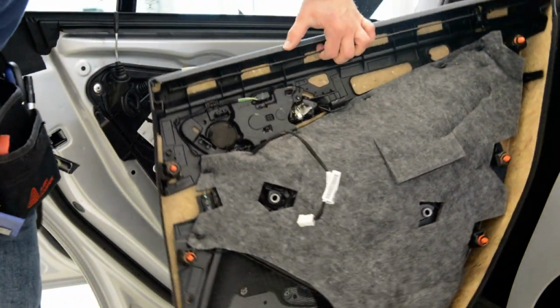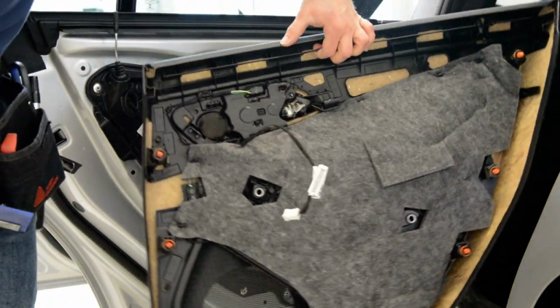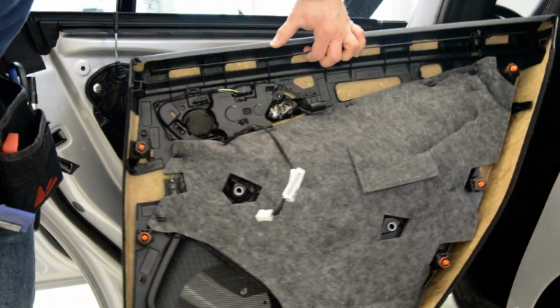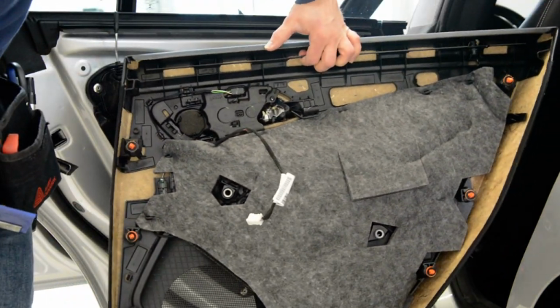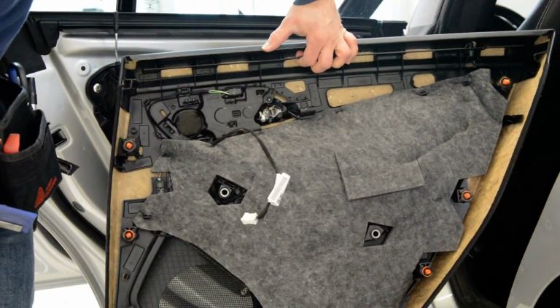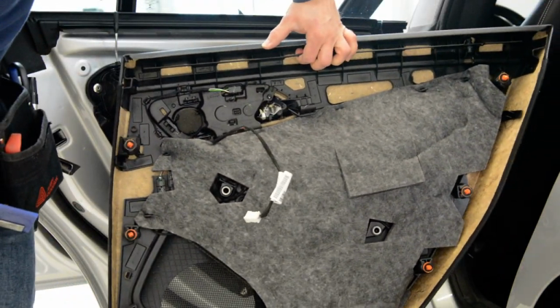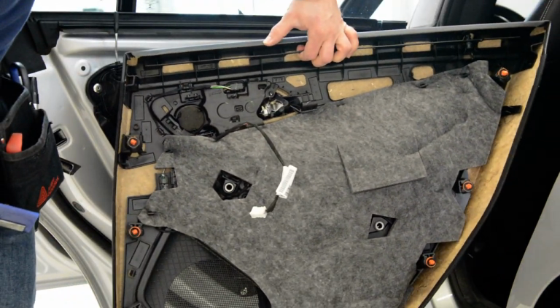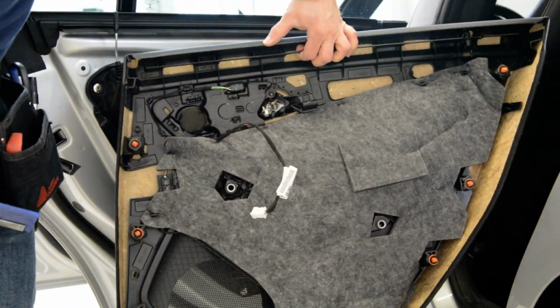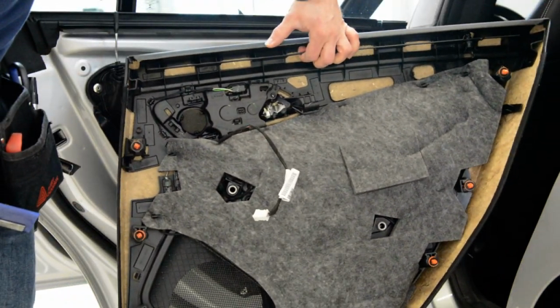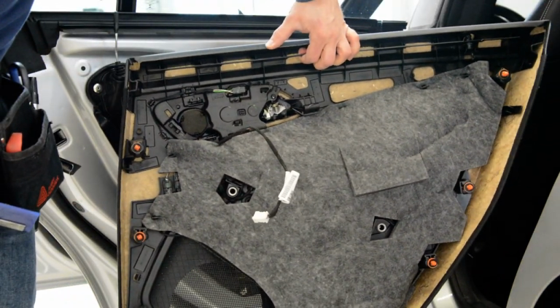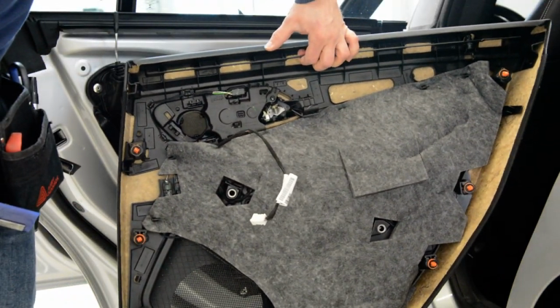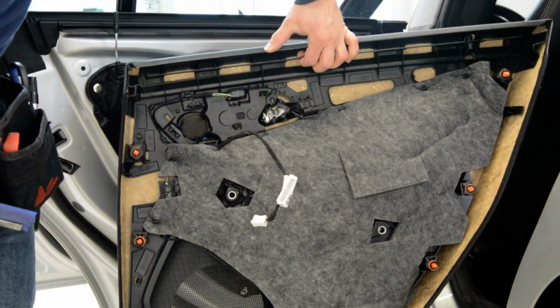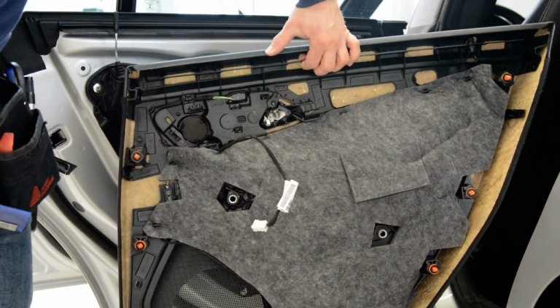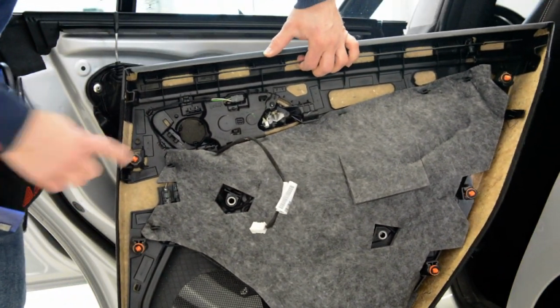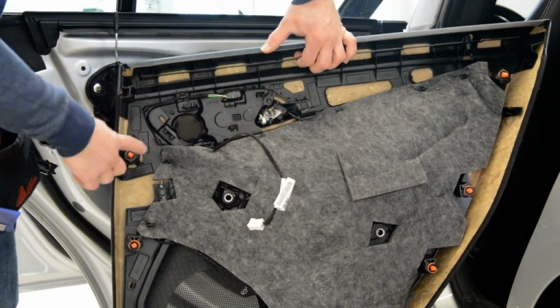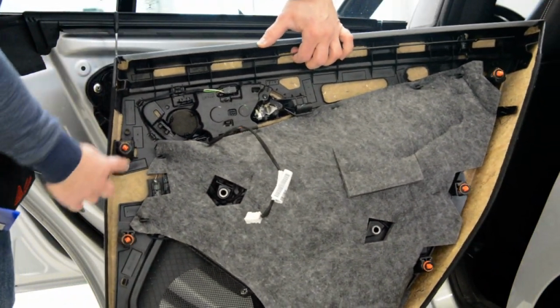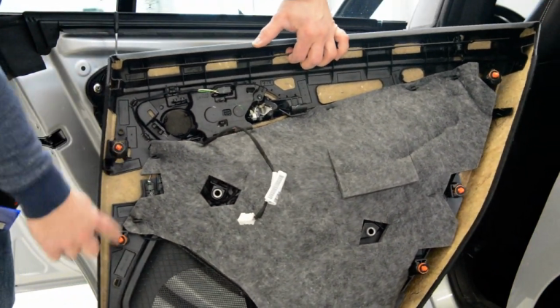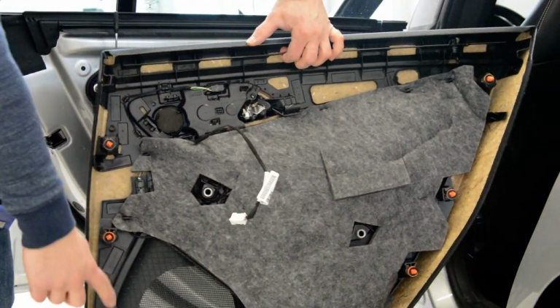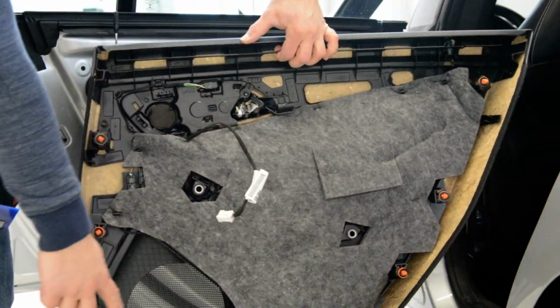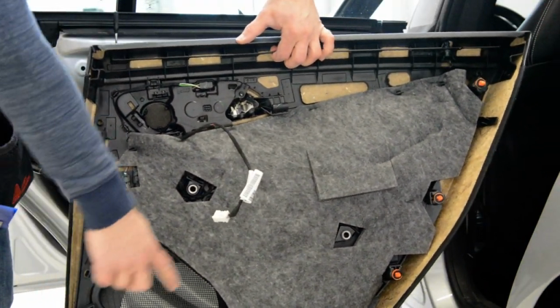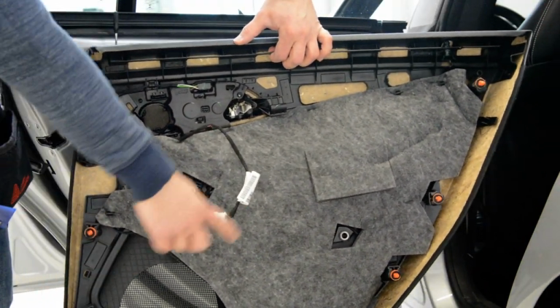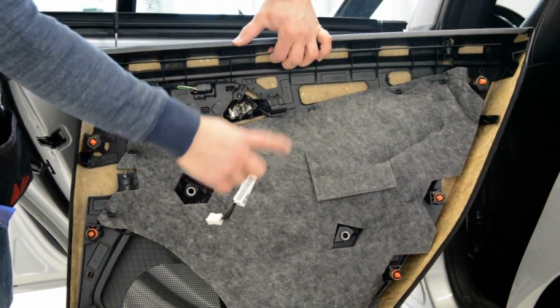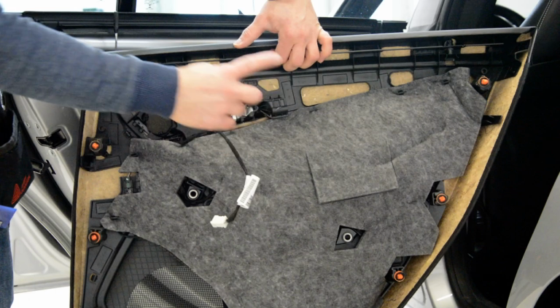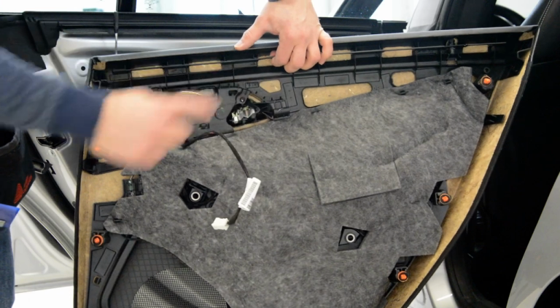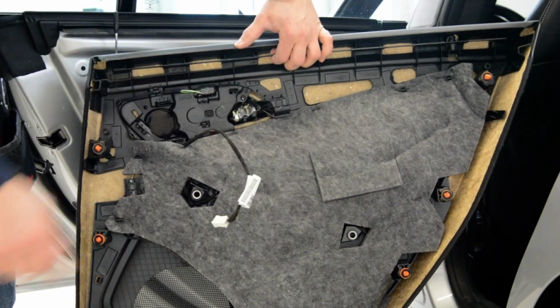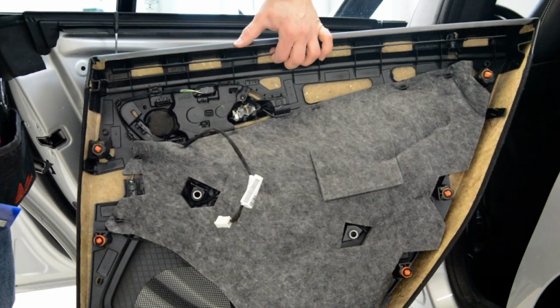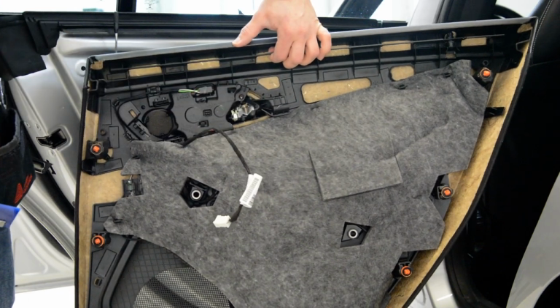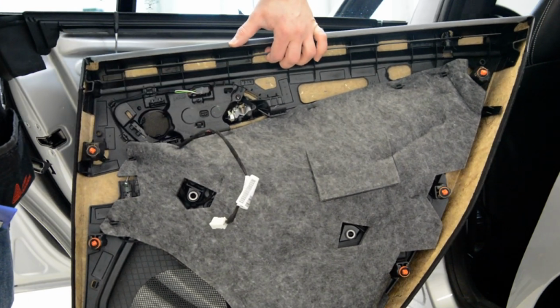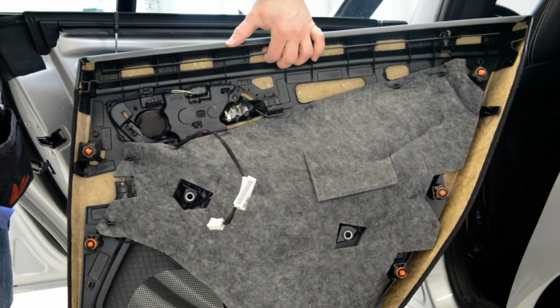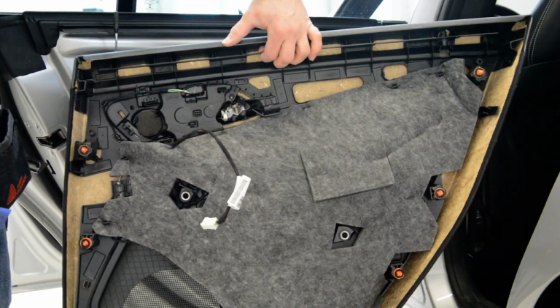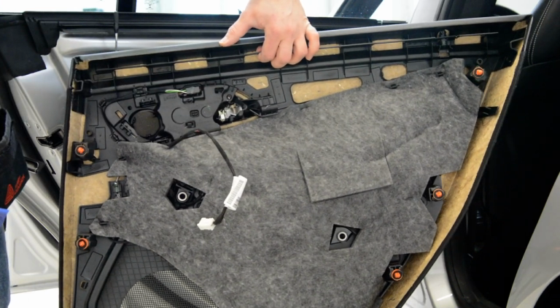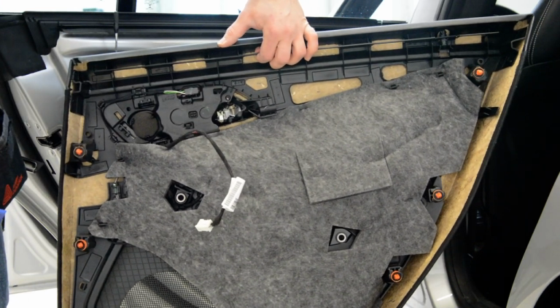This is your top panel. These are the clips — all intact.